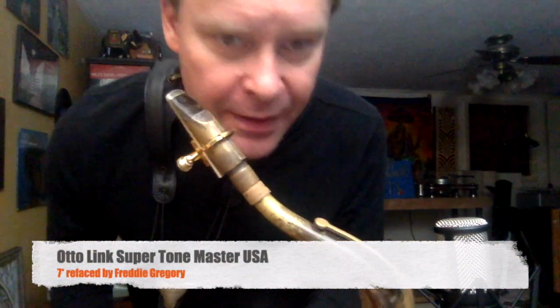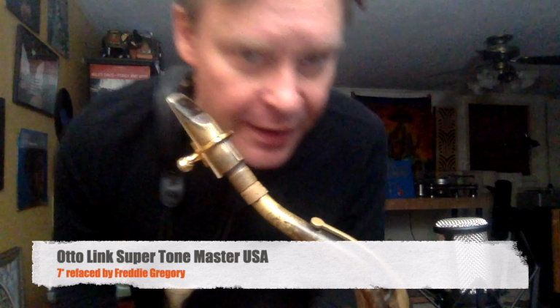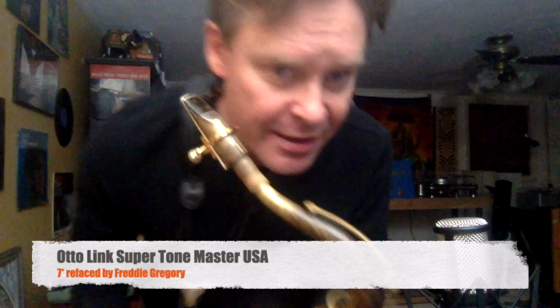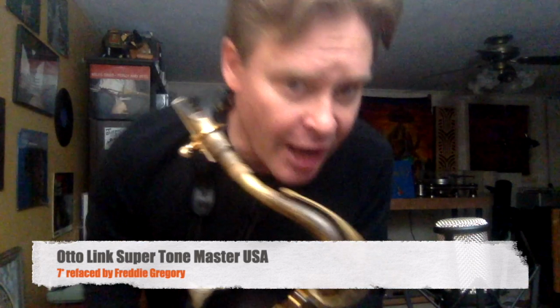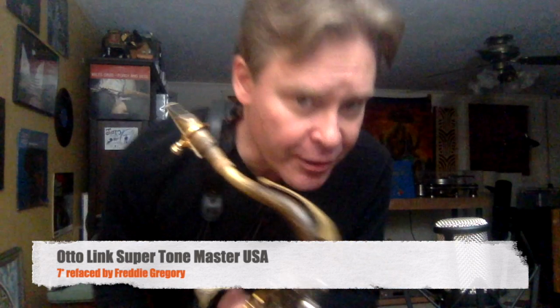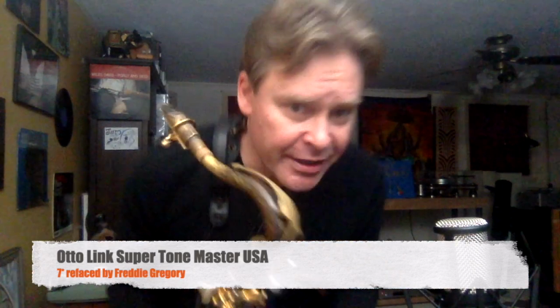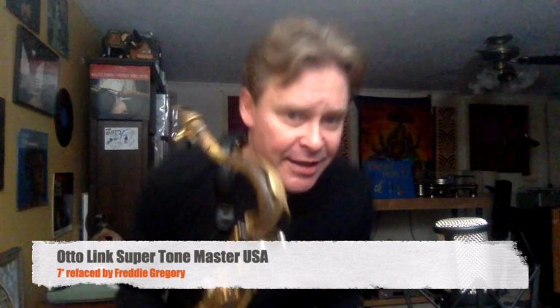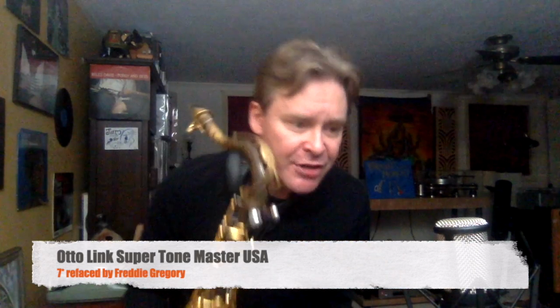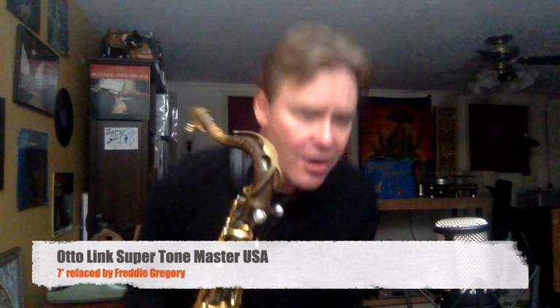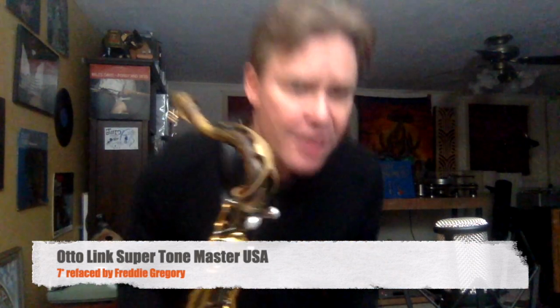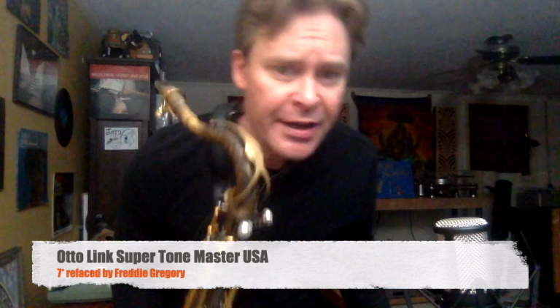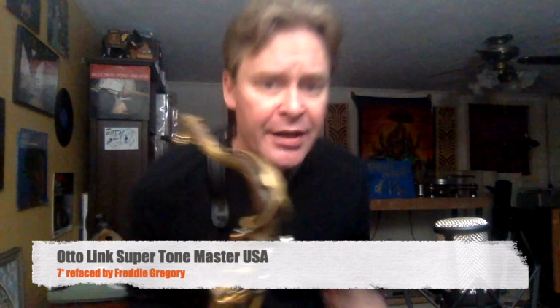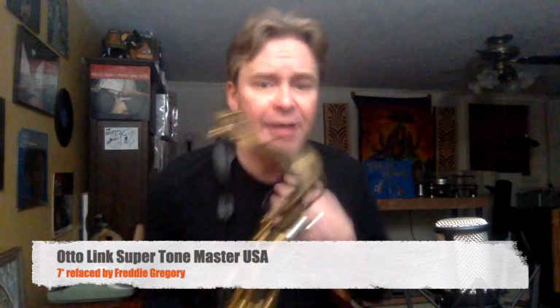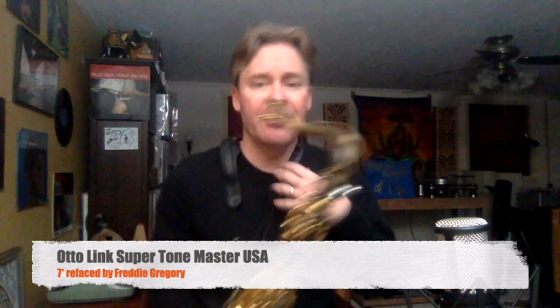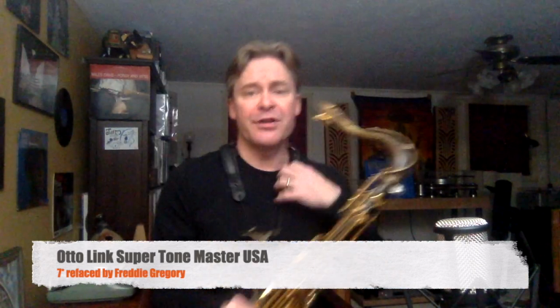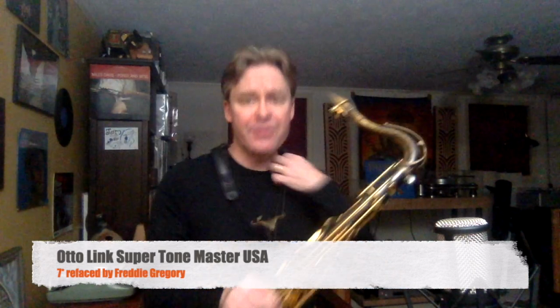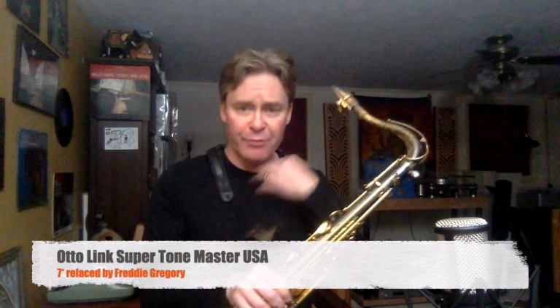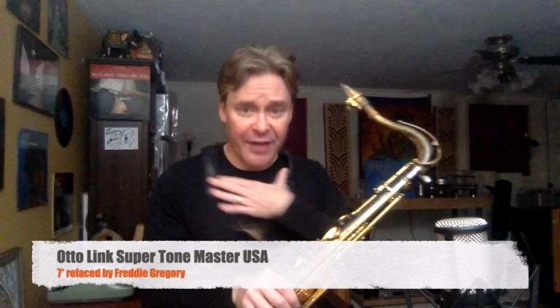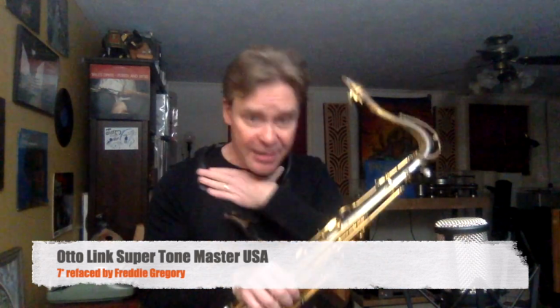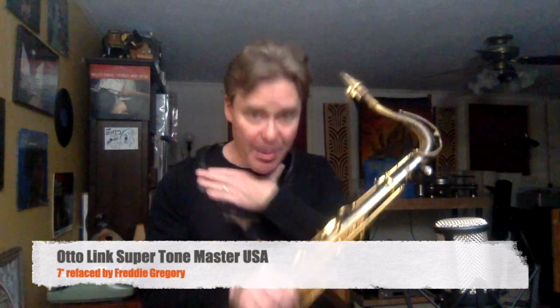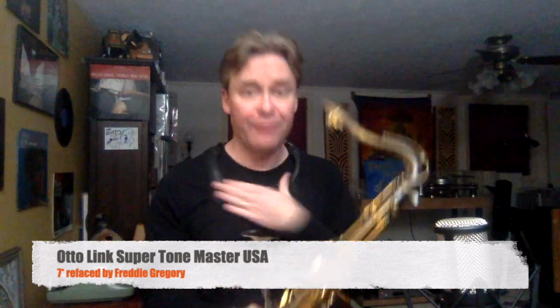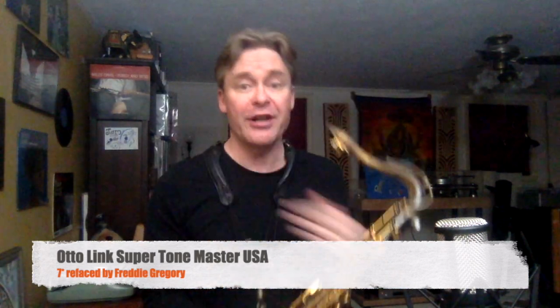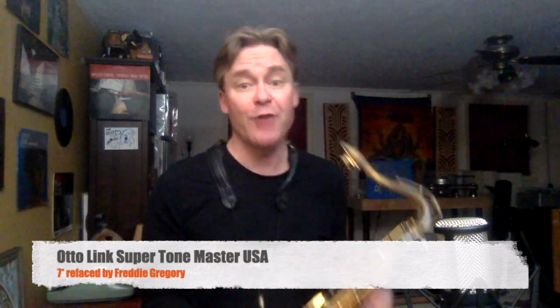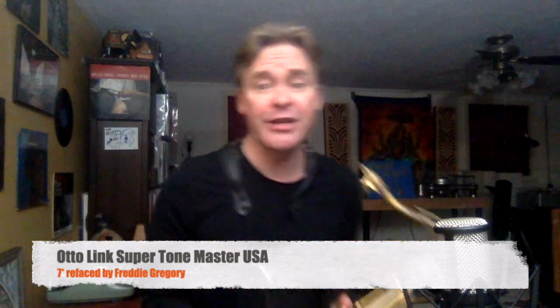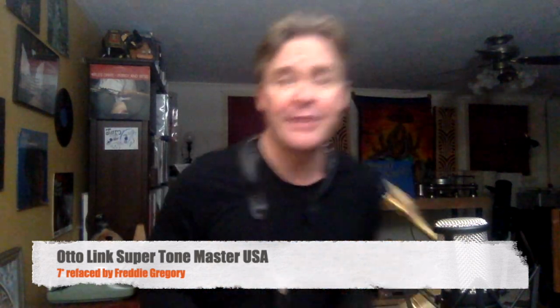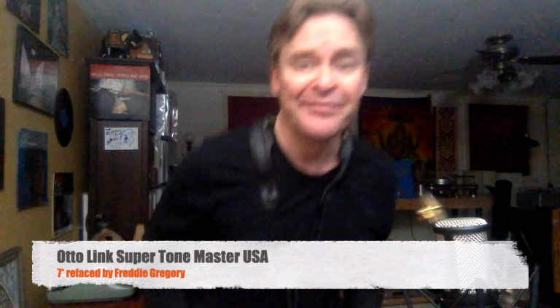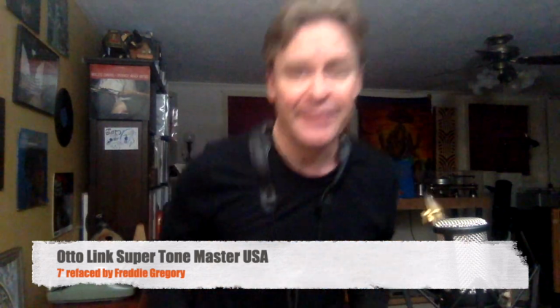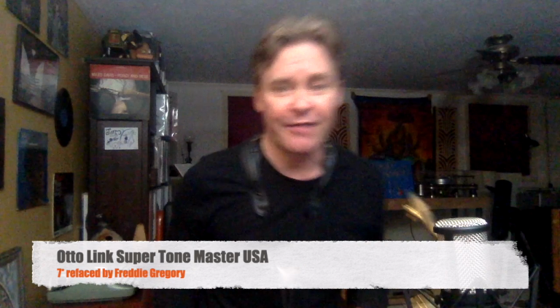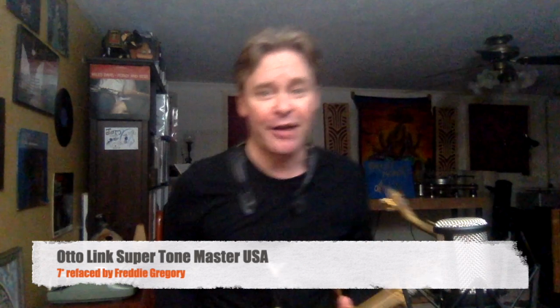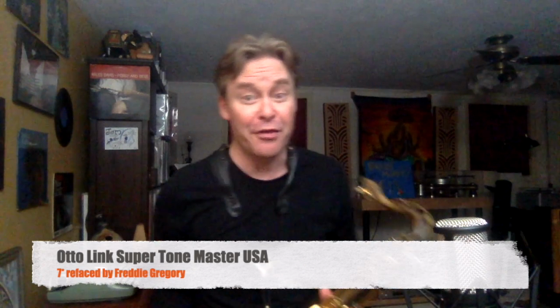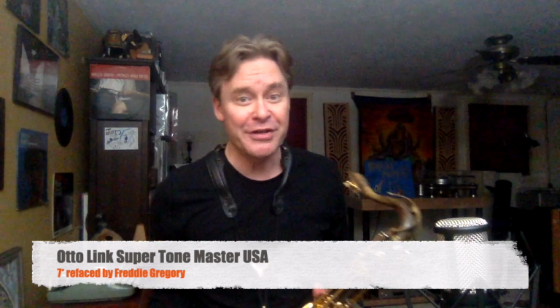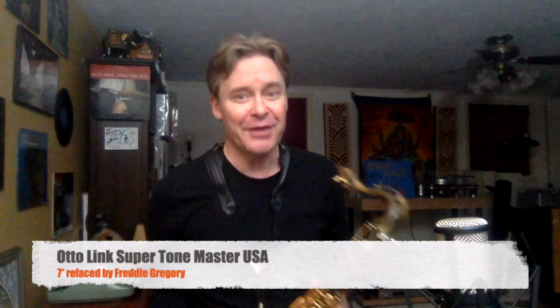This is an Otto Link 7-star. It was refaced by Freddie Gregory. I've had it for 30 years.